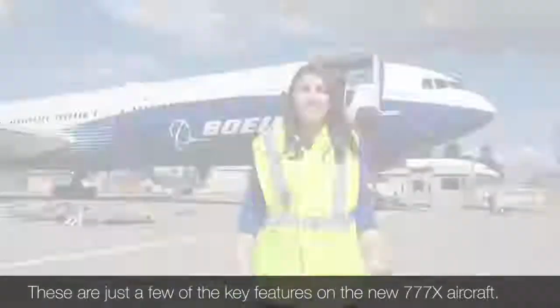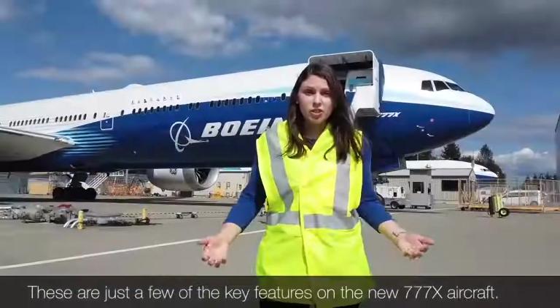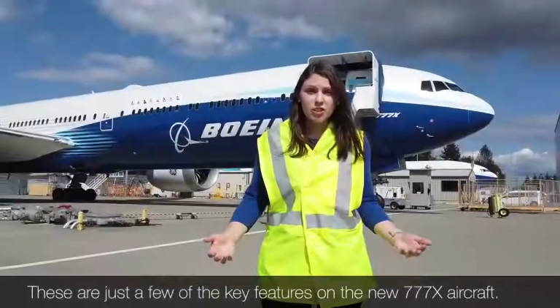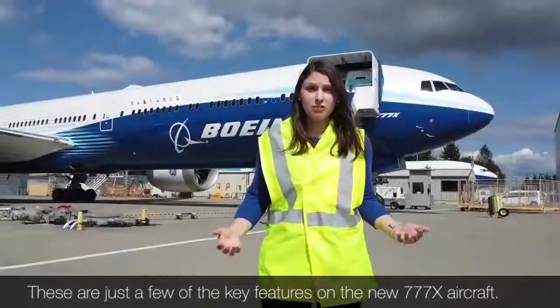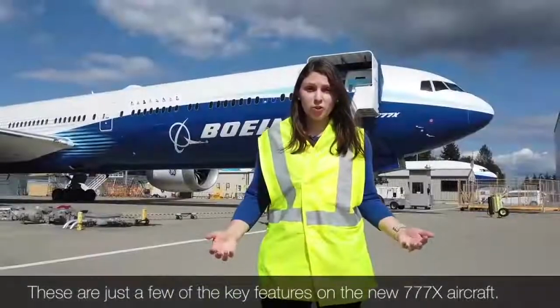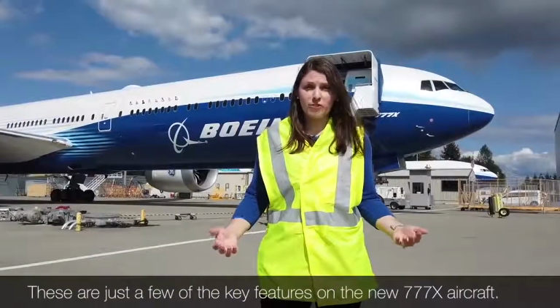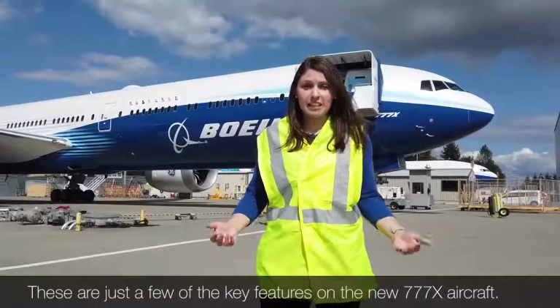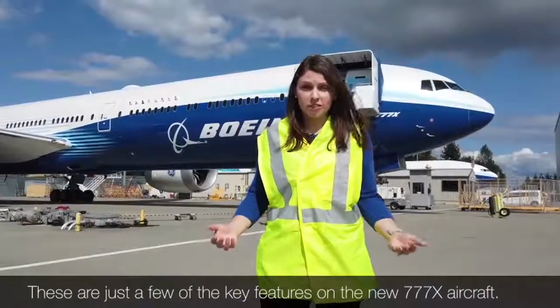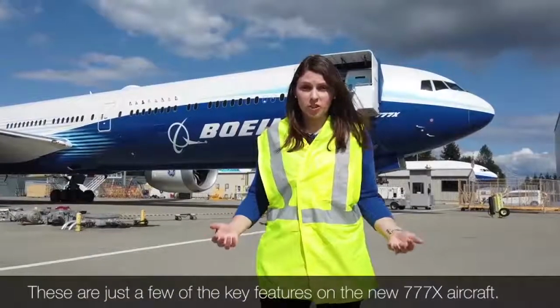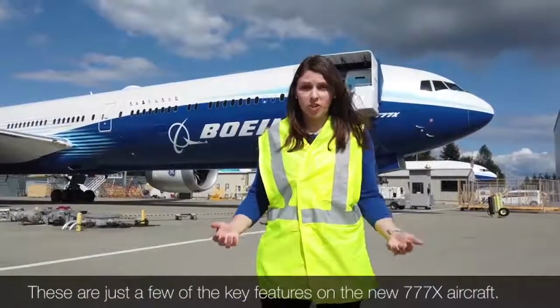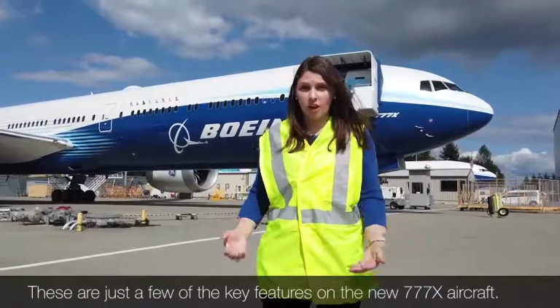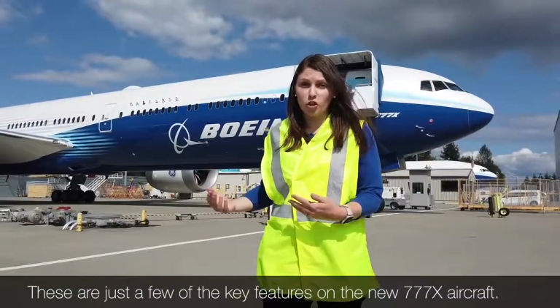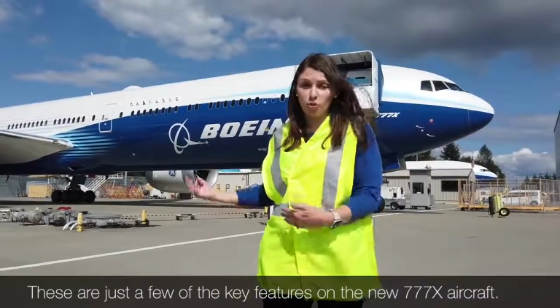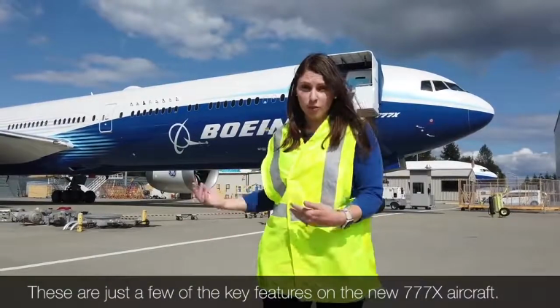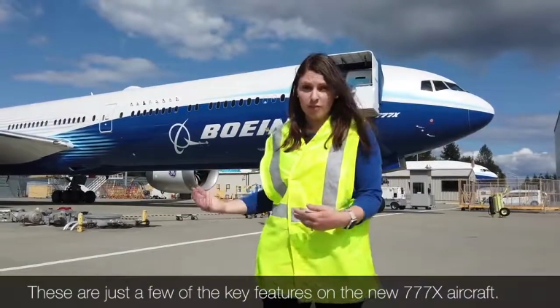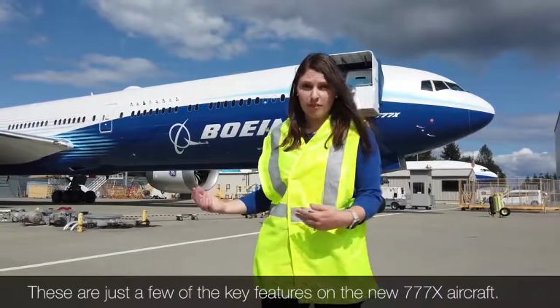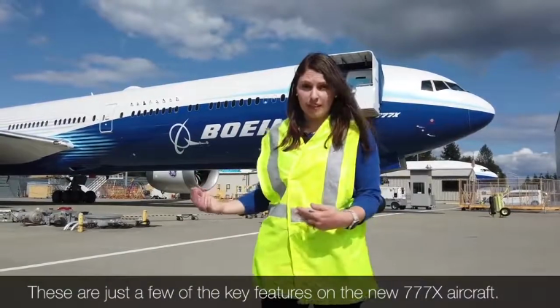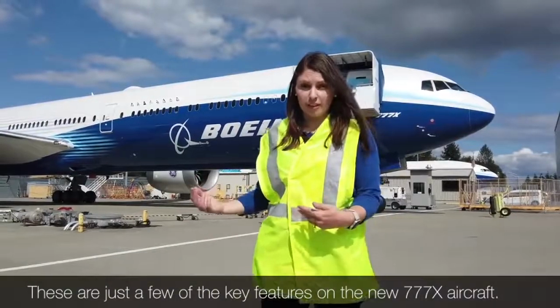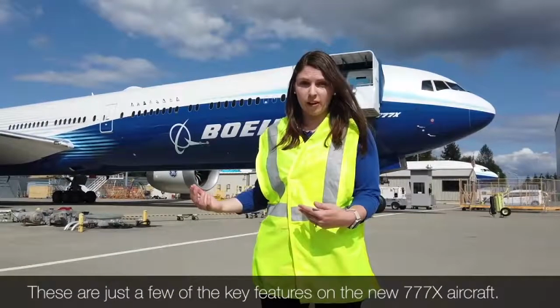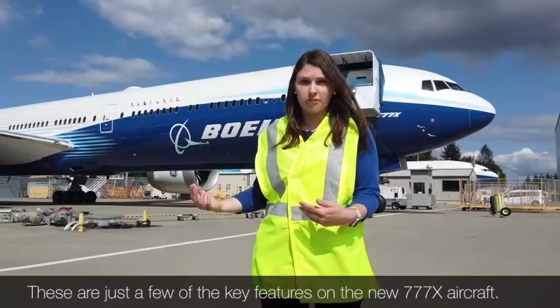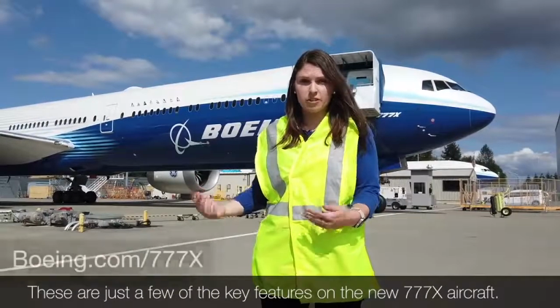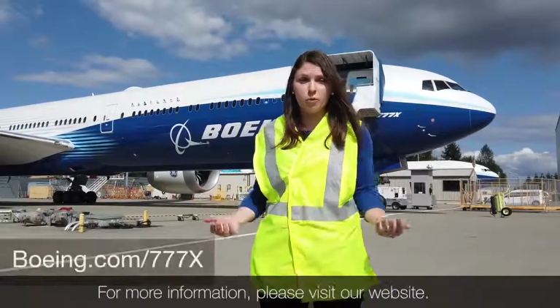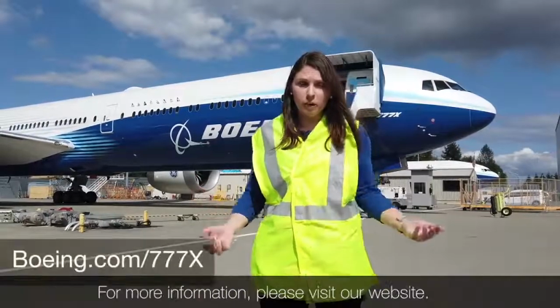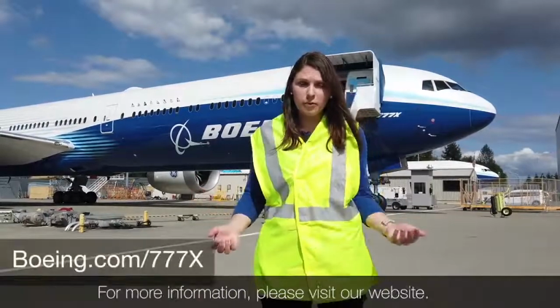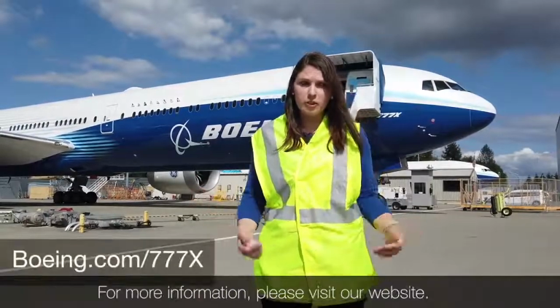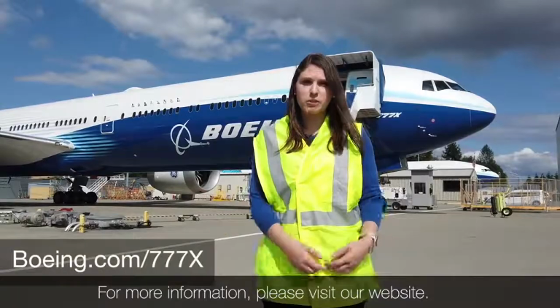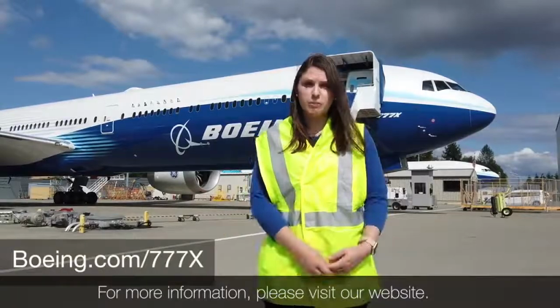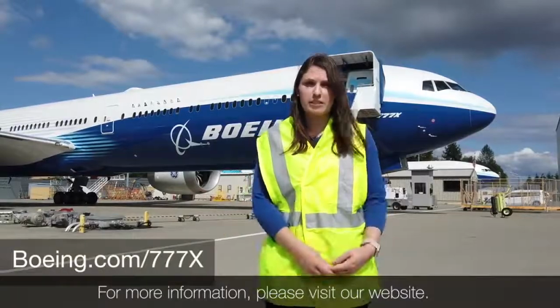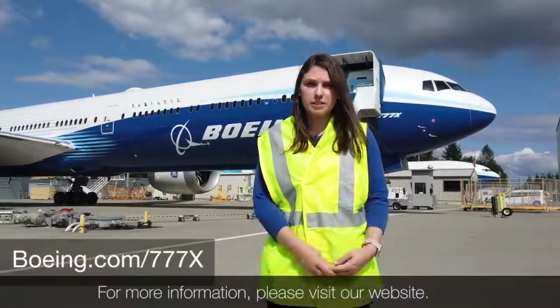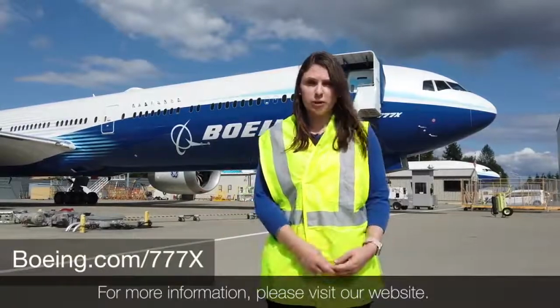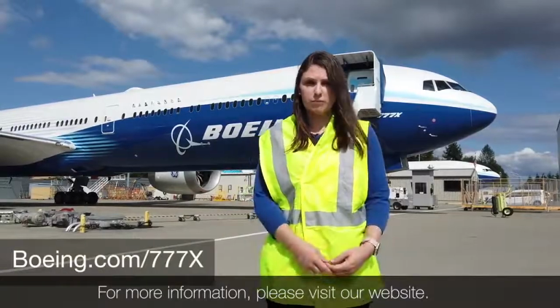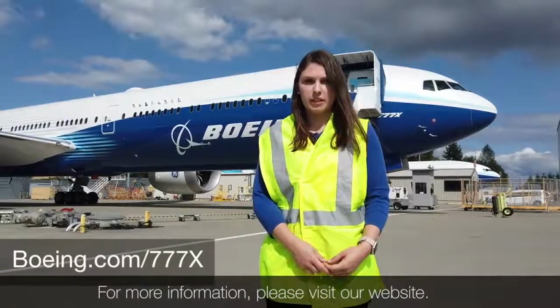These are just a few of the key features on the new 777X aircraft. For more information, please visit our website.